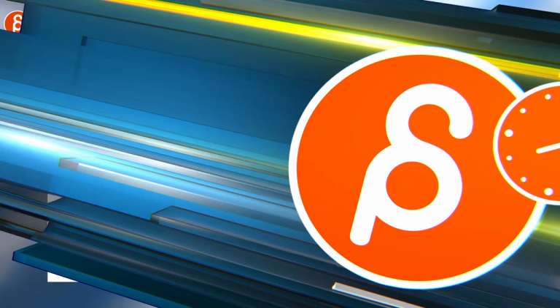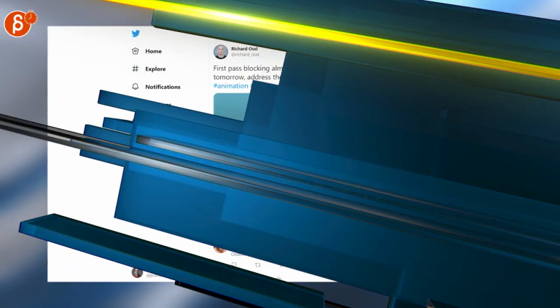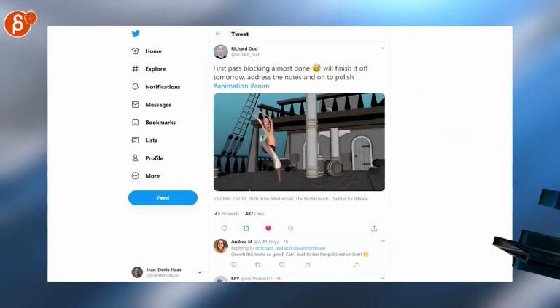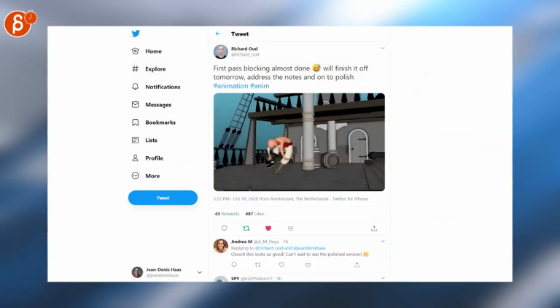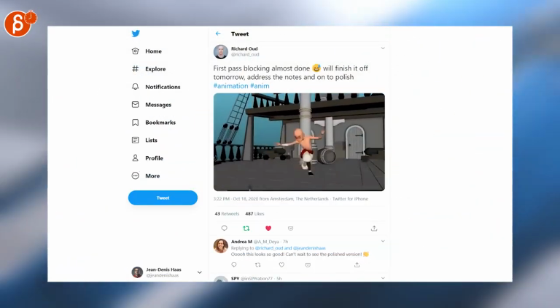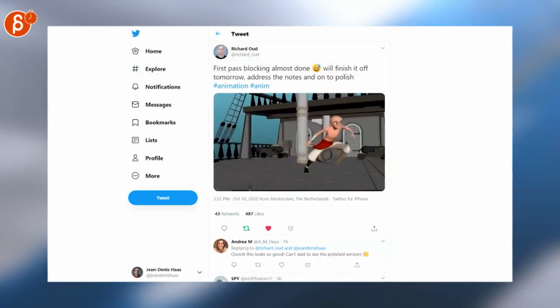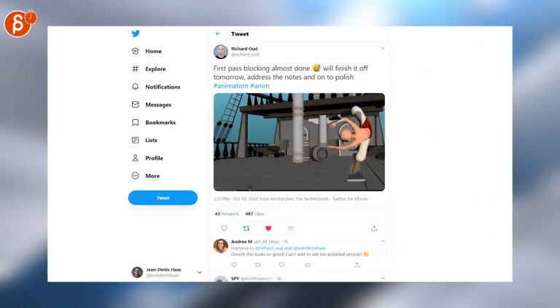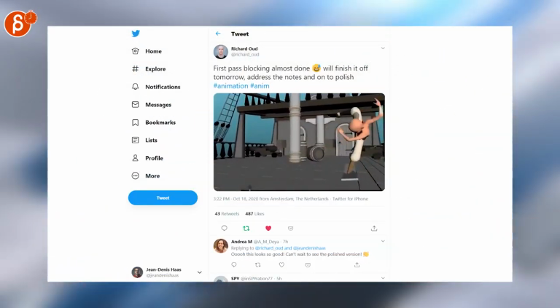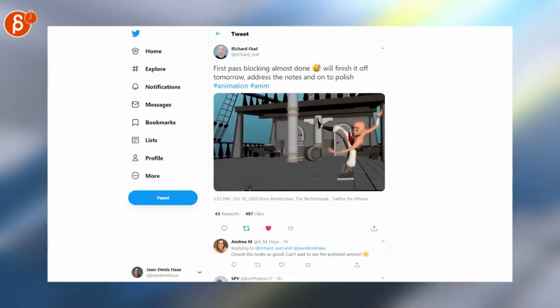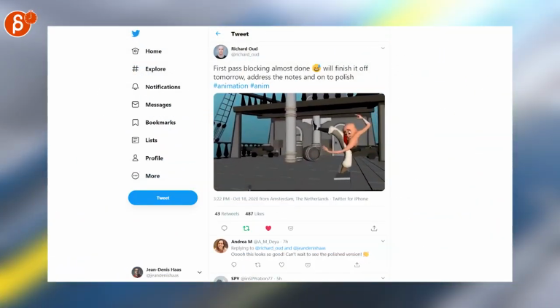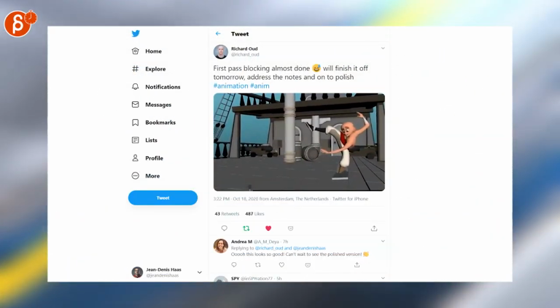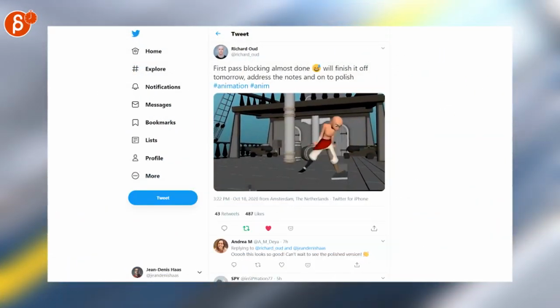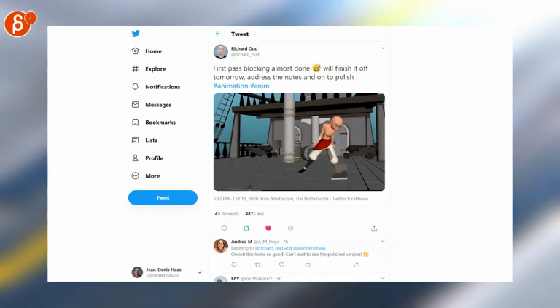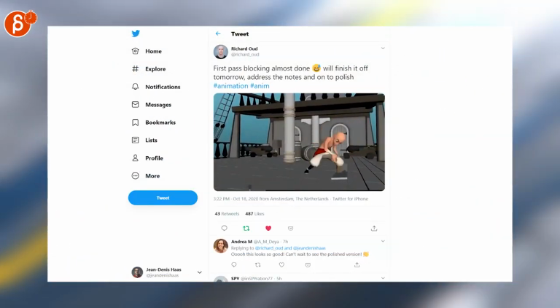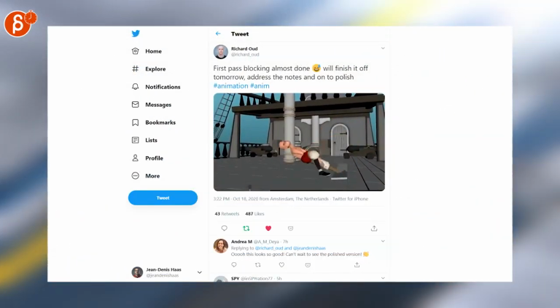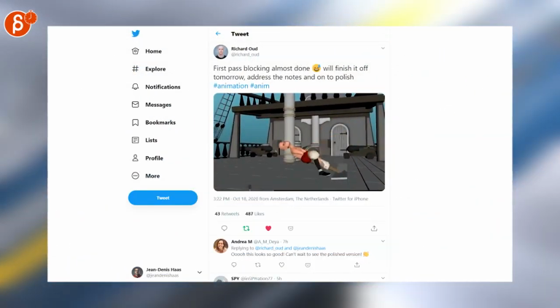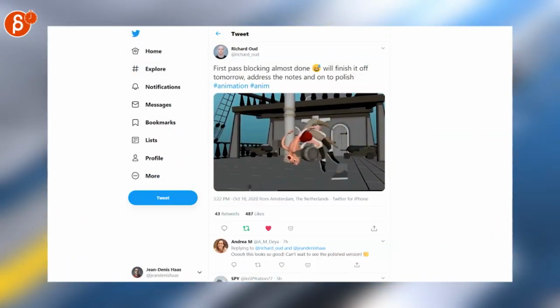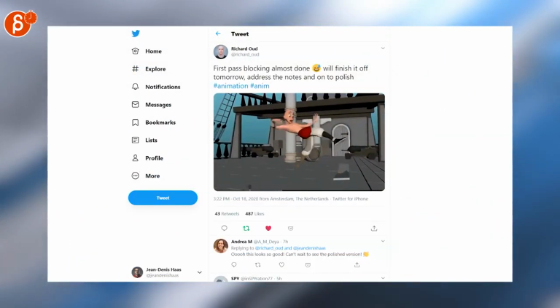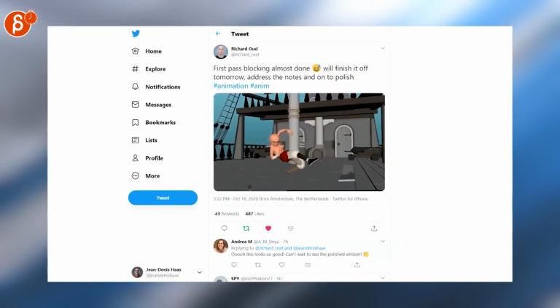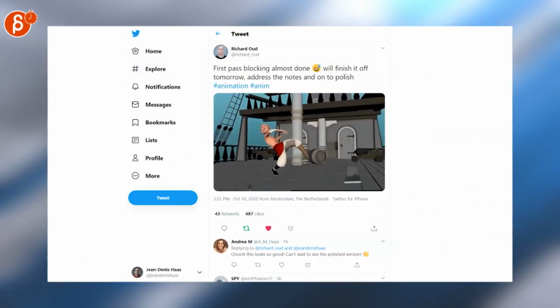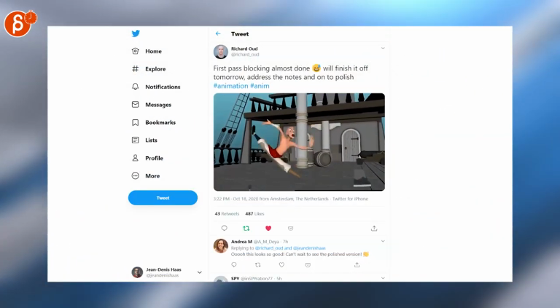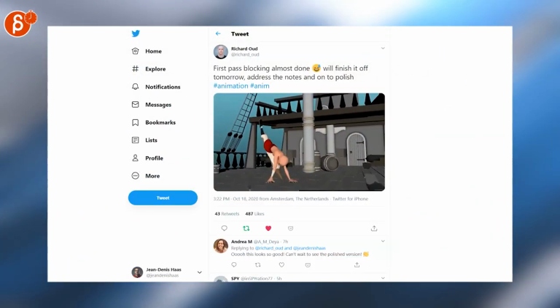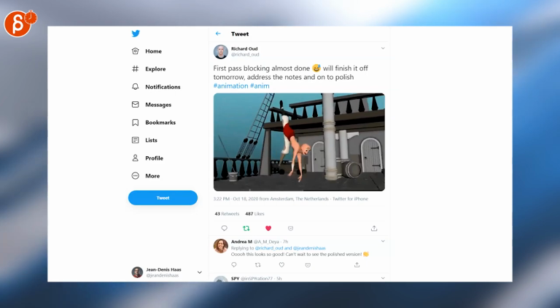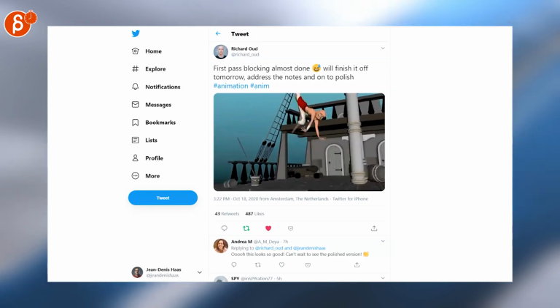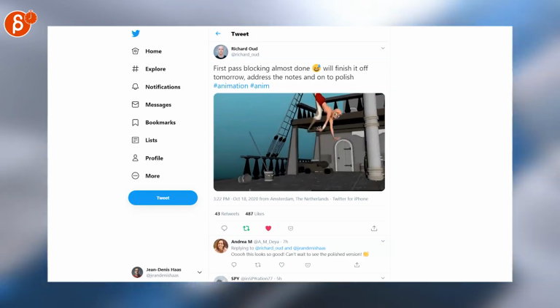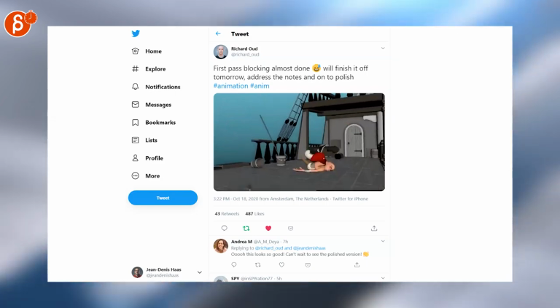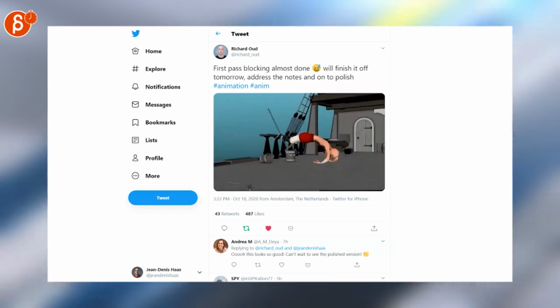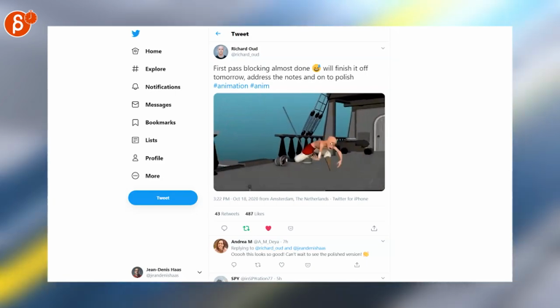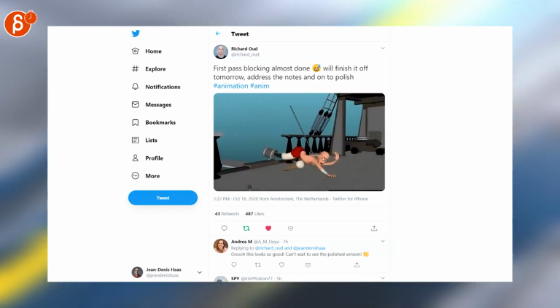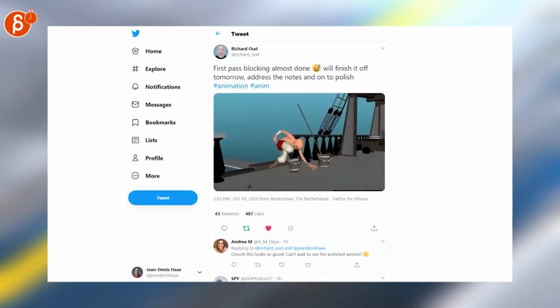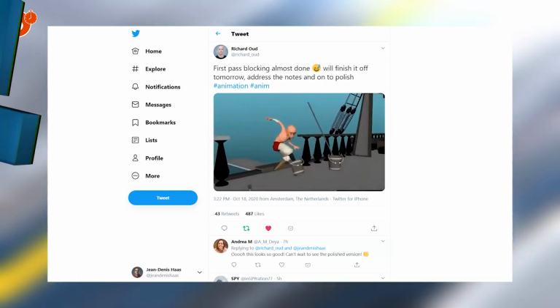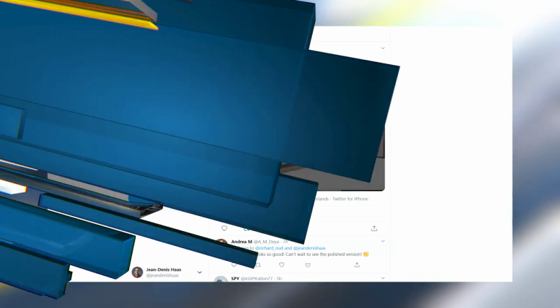Richard is posting a first pass blocking and it's so neat. Love the poses, love the actions — really complex, really cartoony, really, really cool.